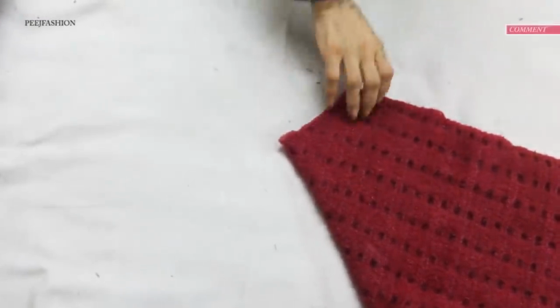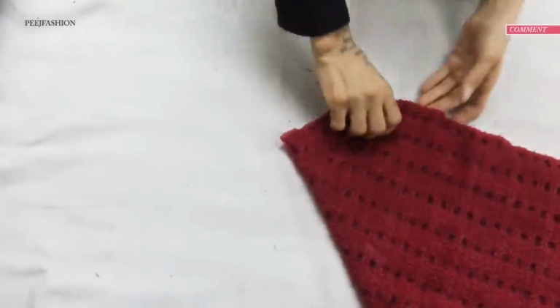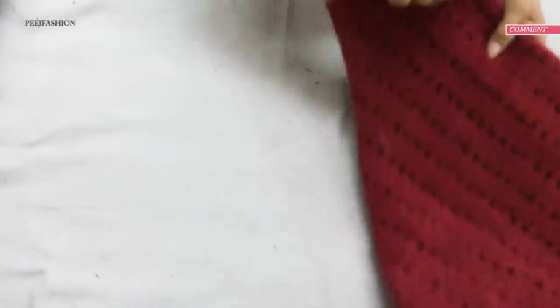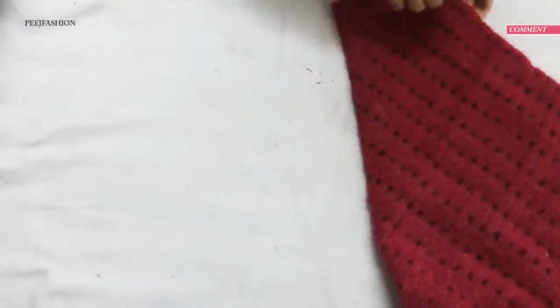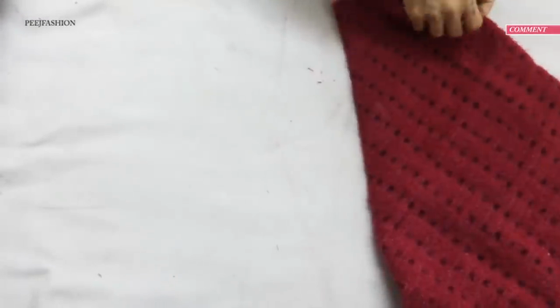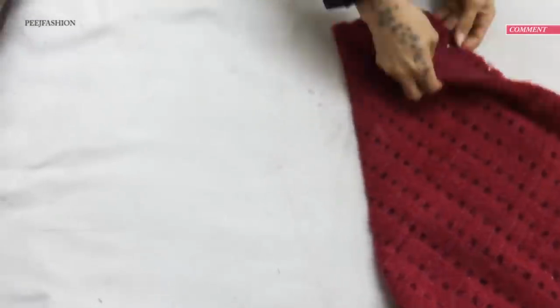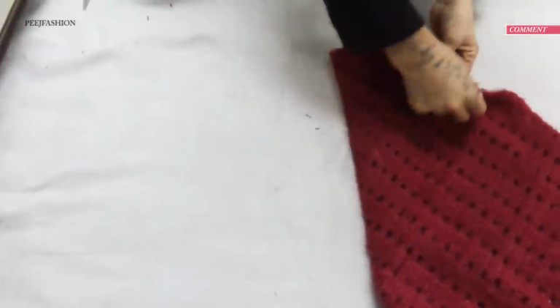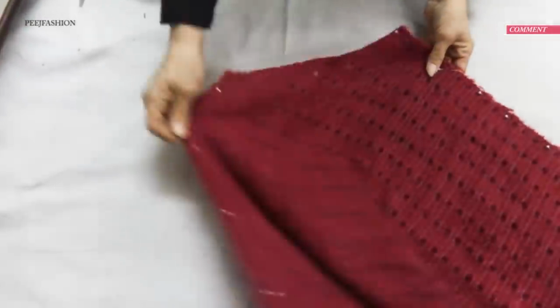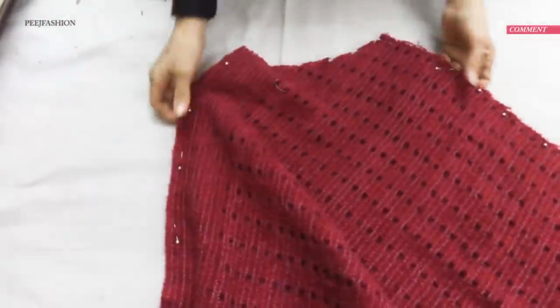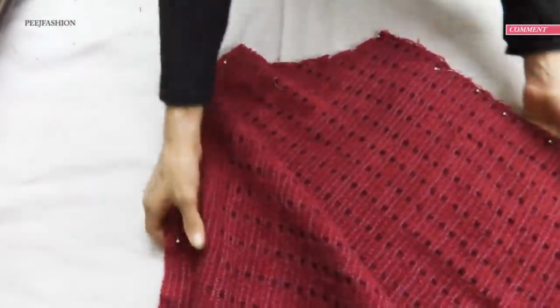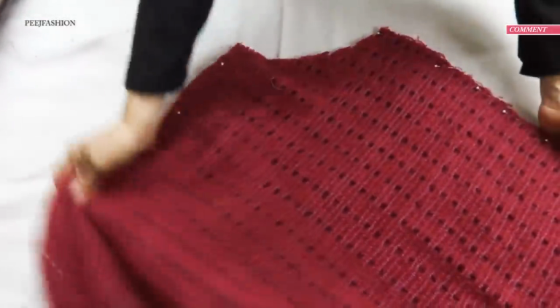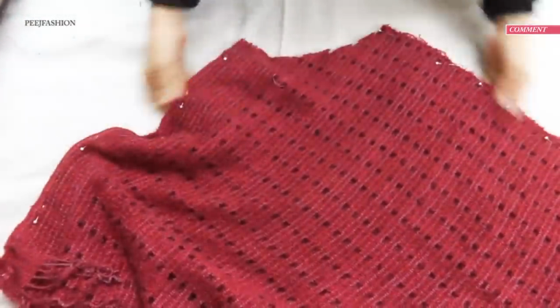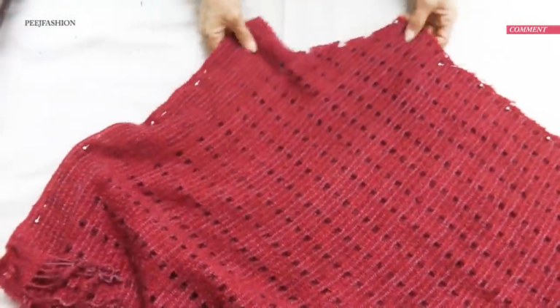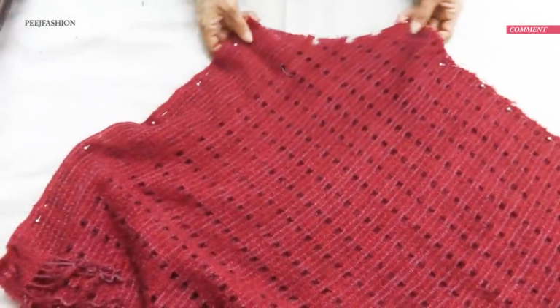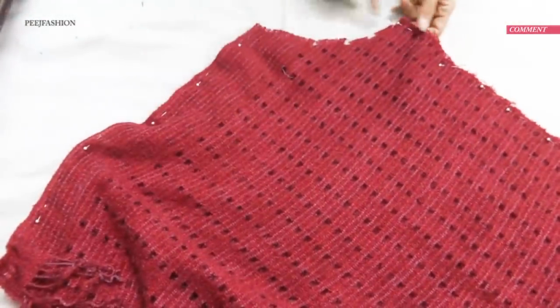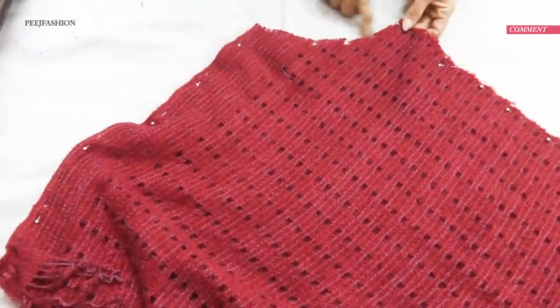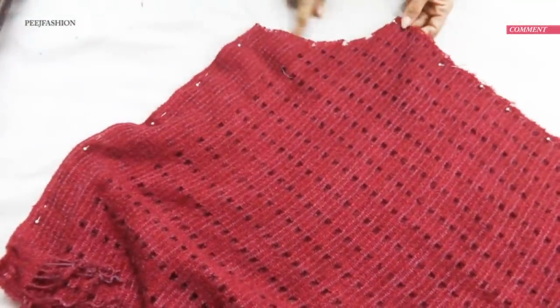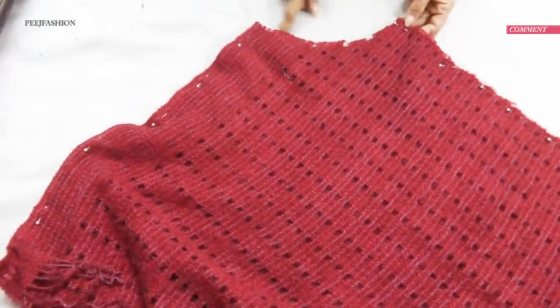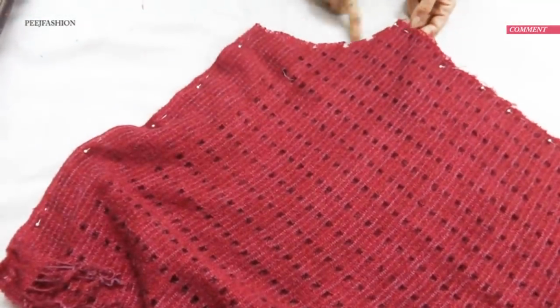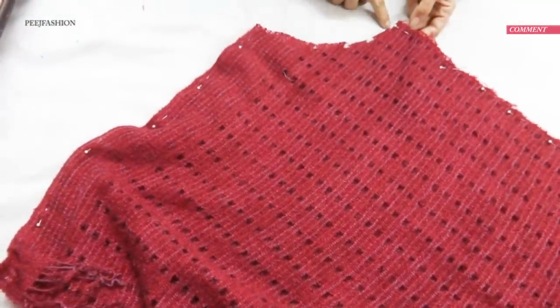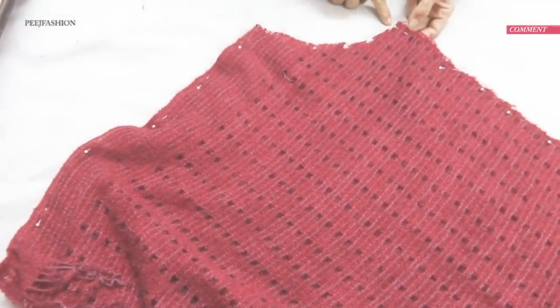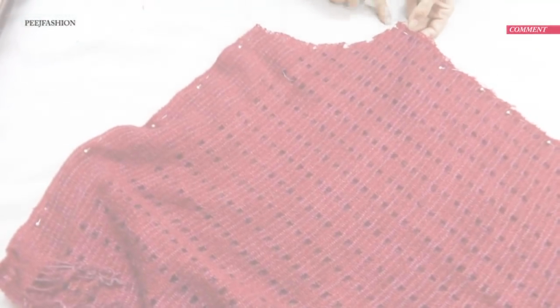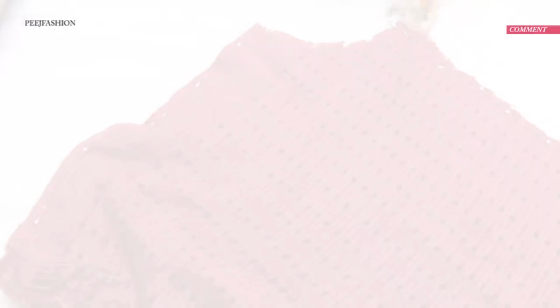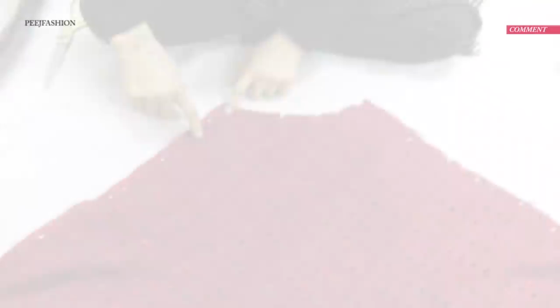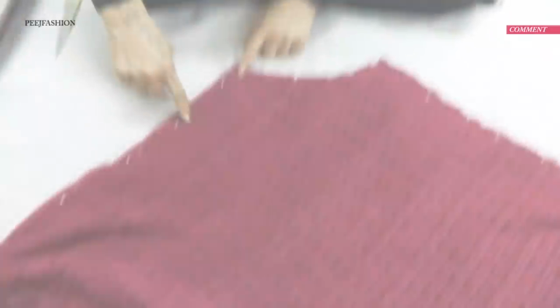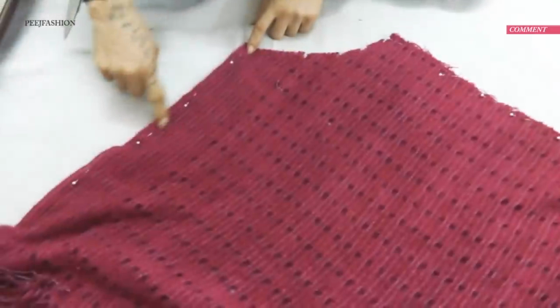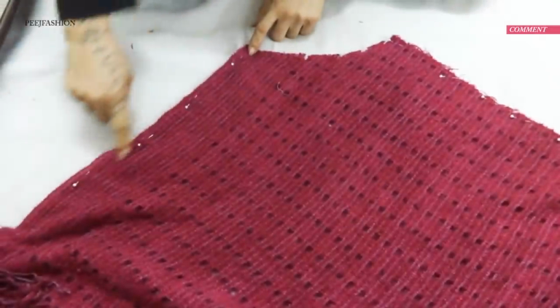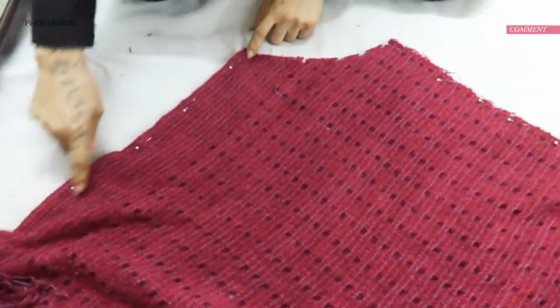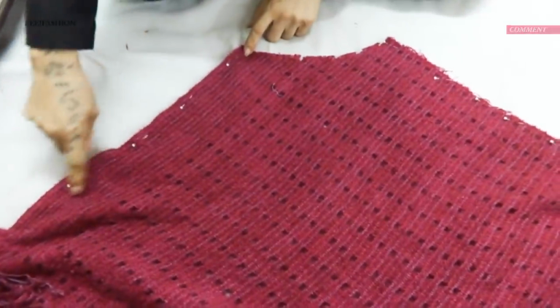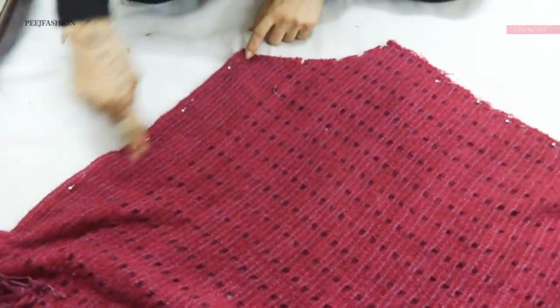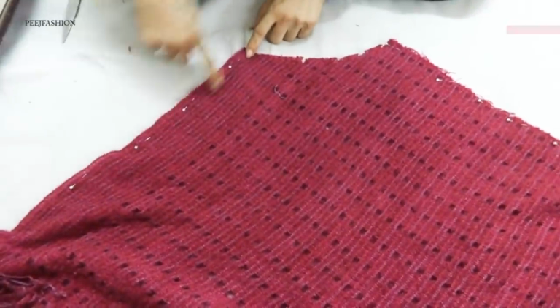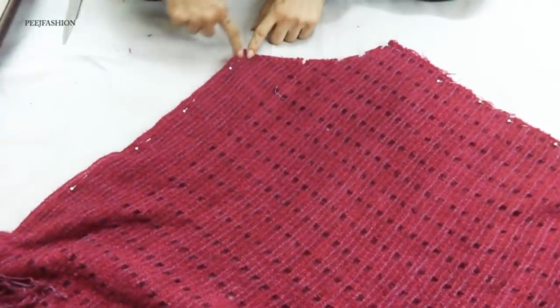Now when we open it, we have this curve for the neckline. The two sides where we had put pins — we will go to the sewing machine and stitch those.